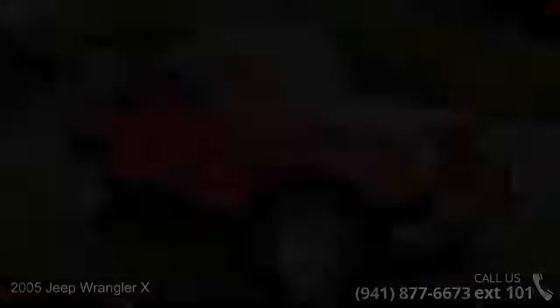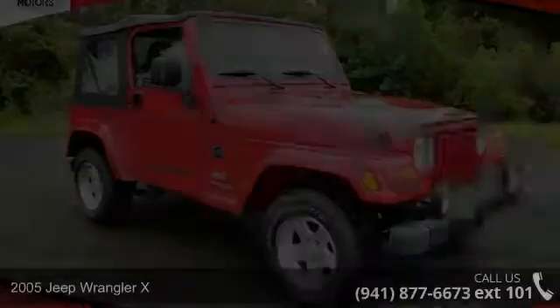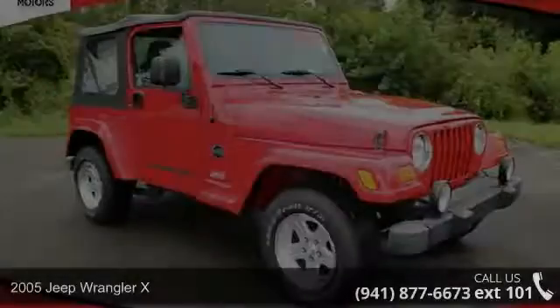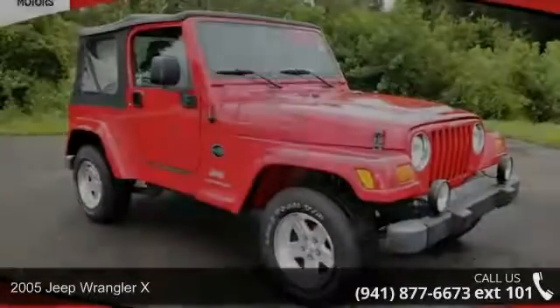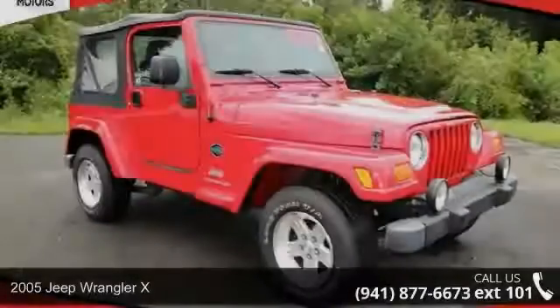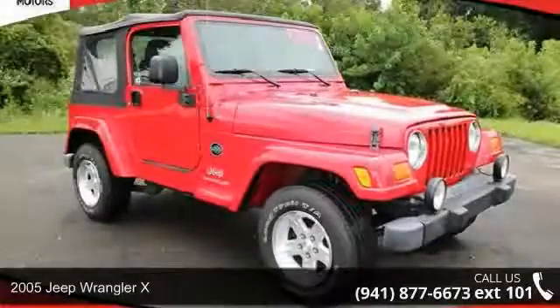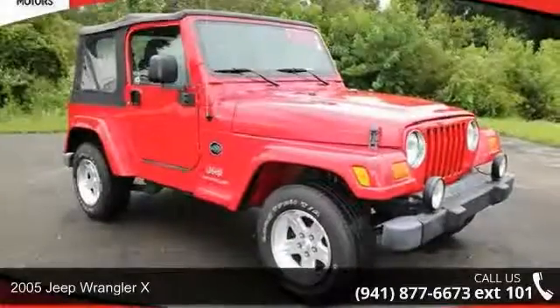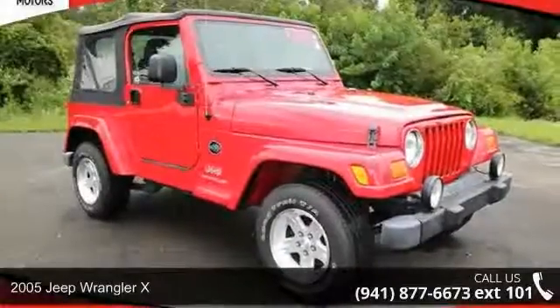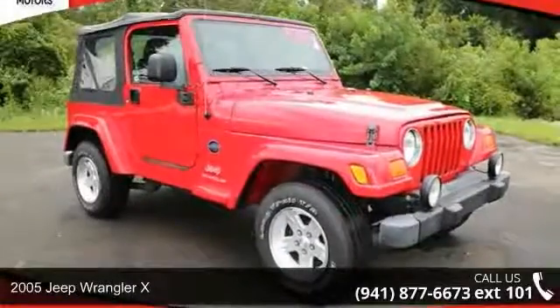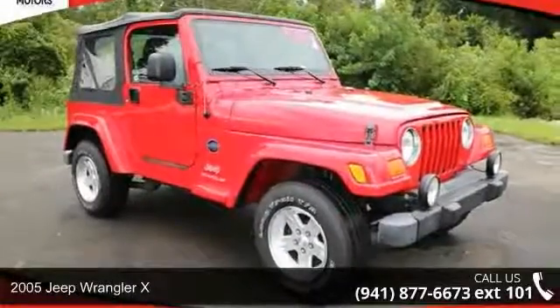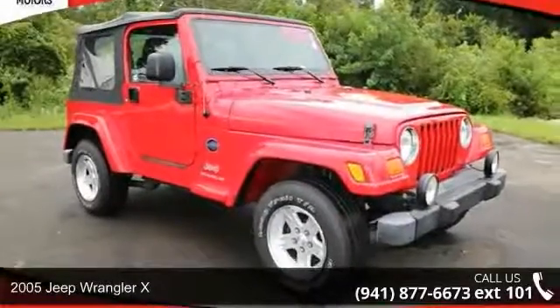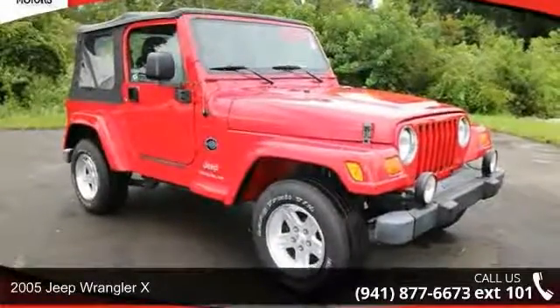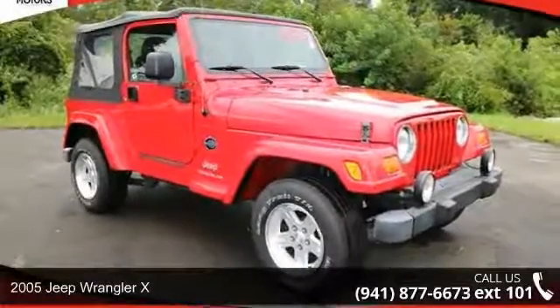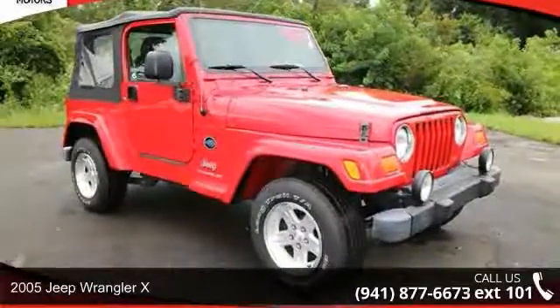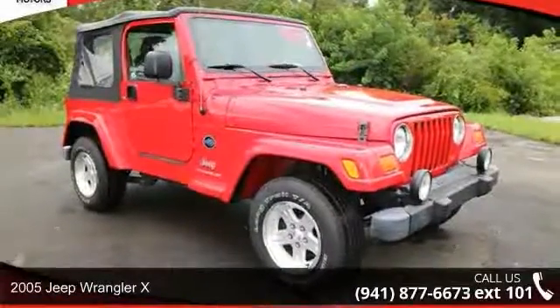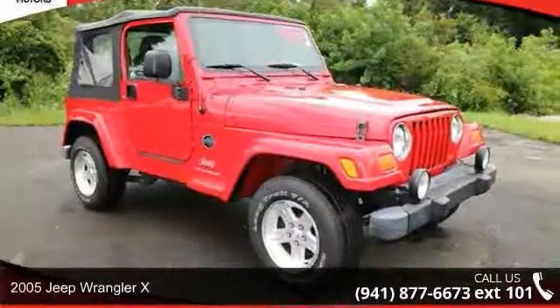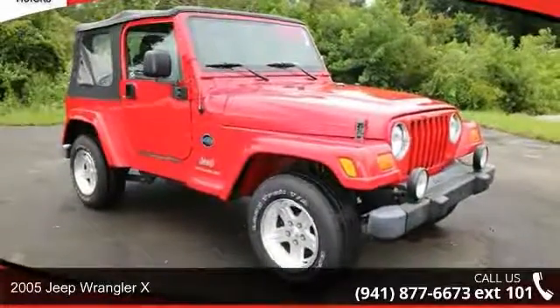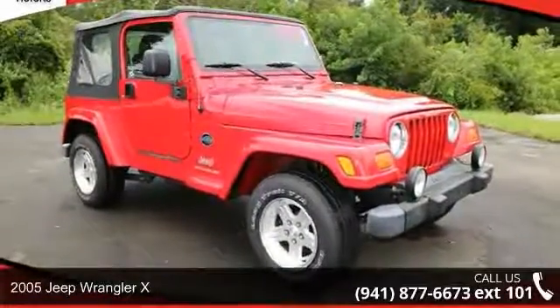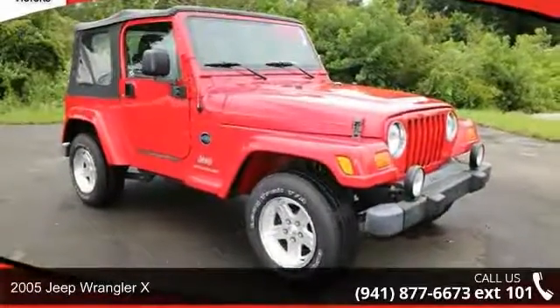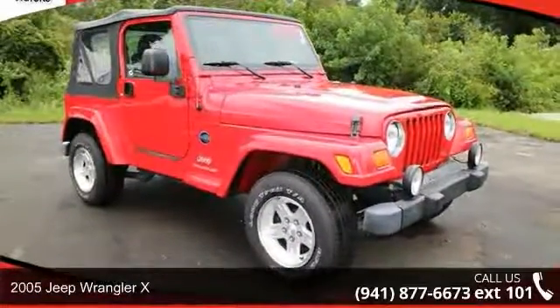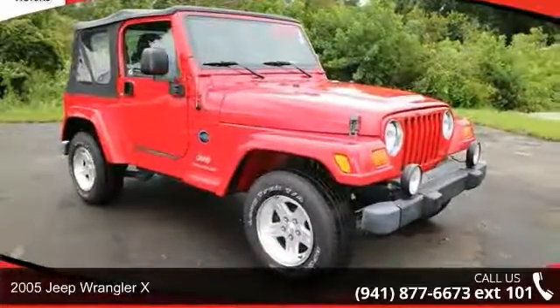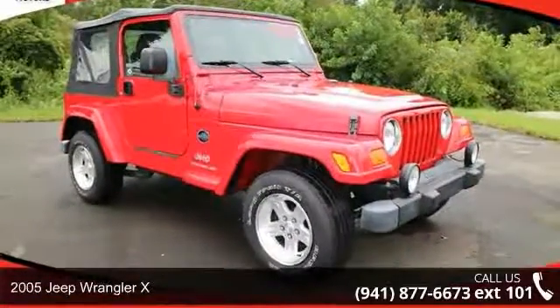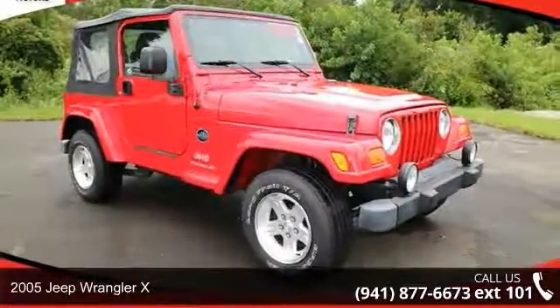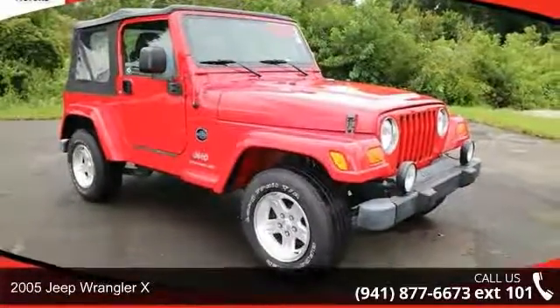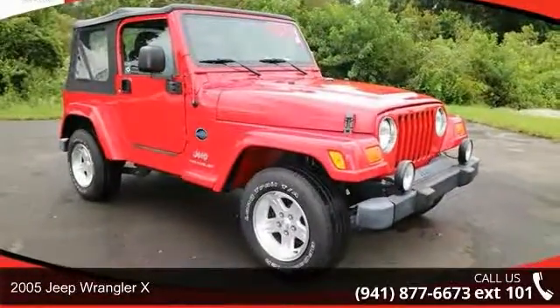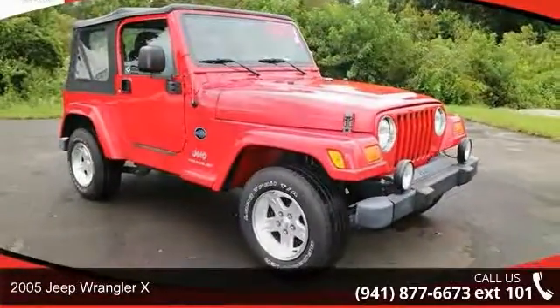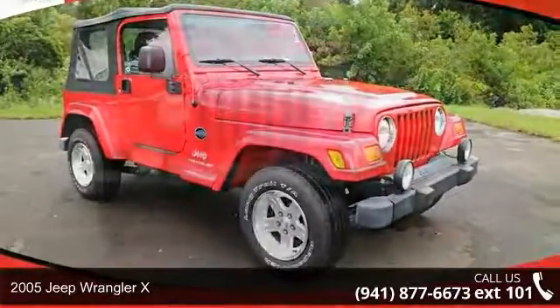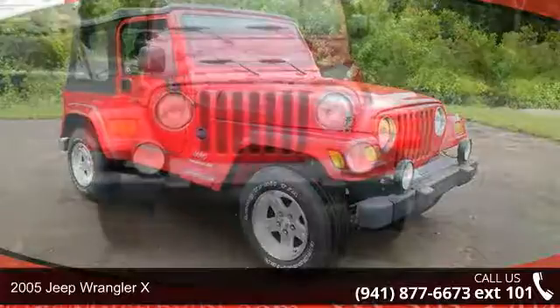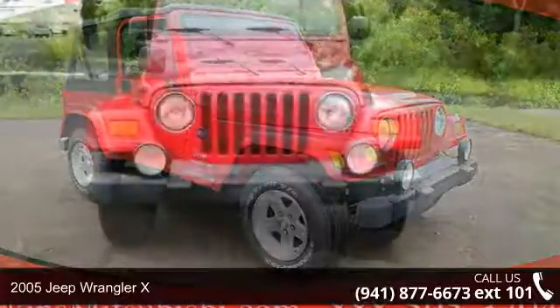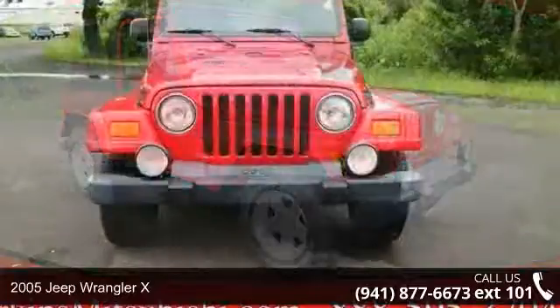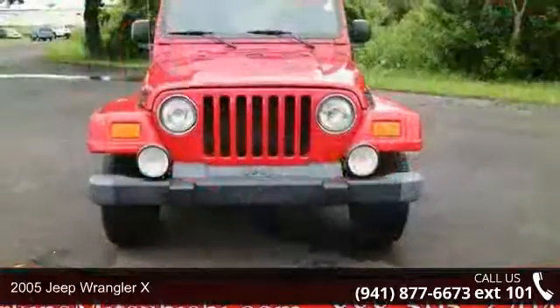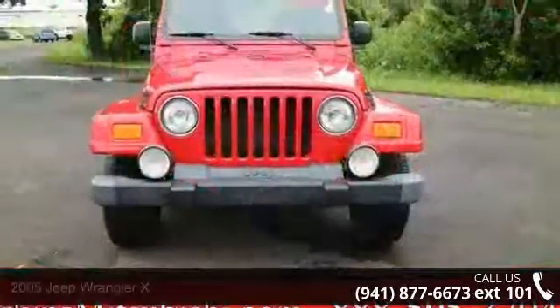Step into the 2005 Jeep Wrangler X. This may be the set of wheels you've been looking for.